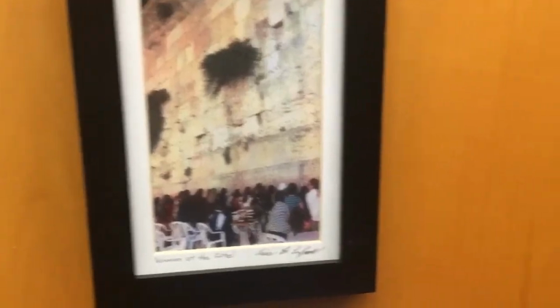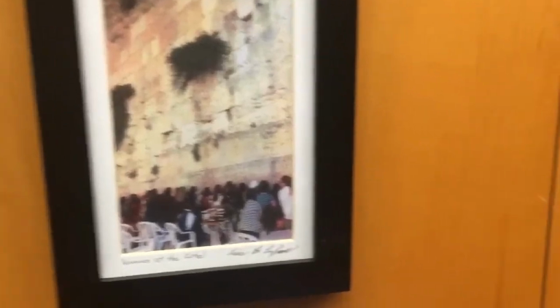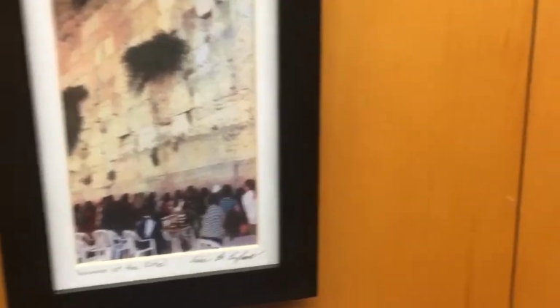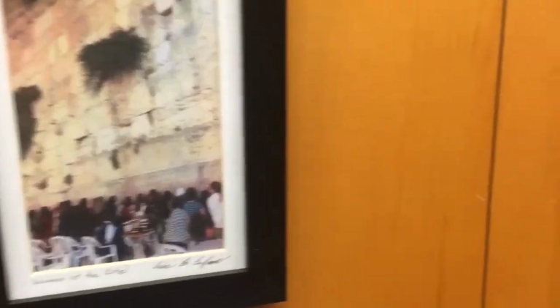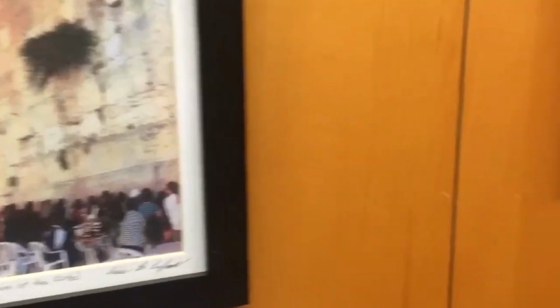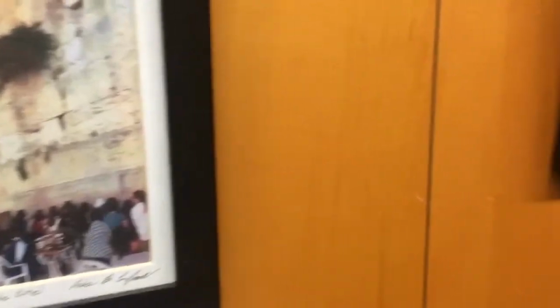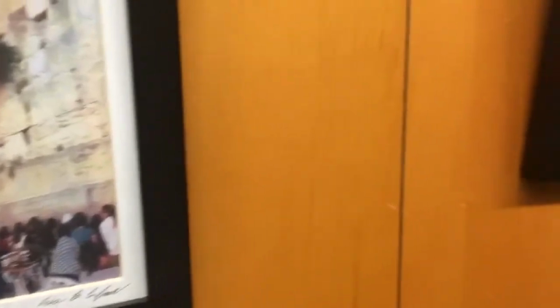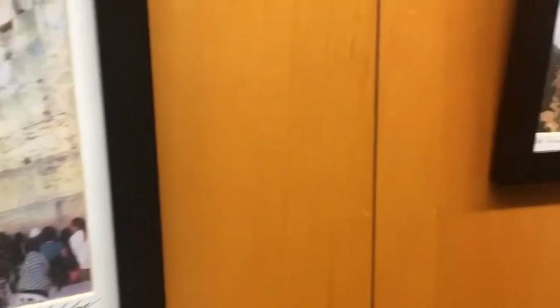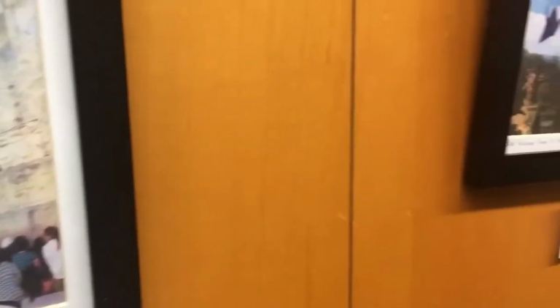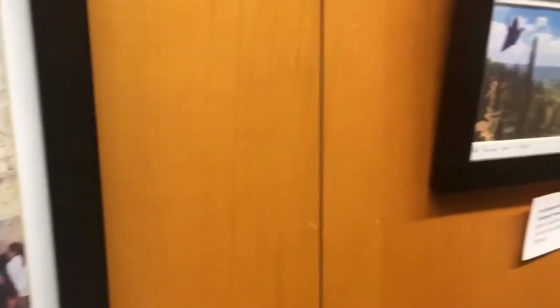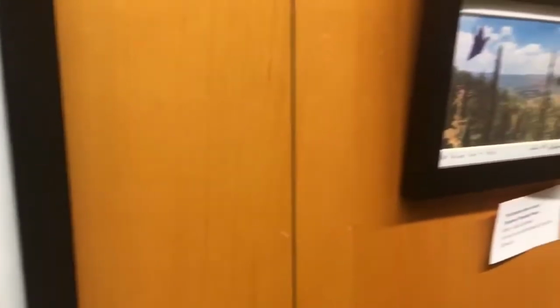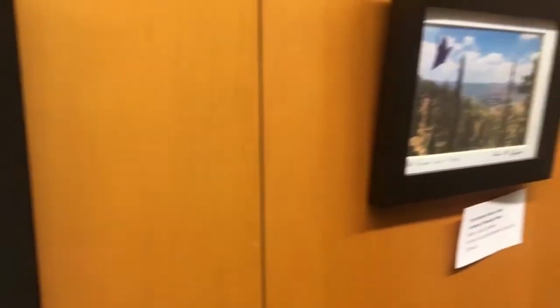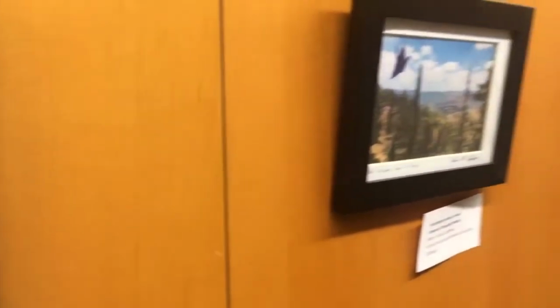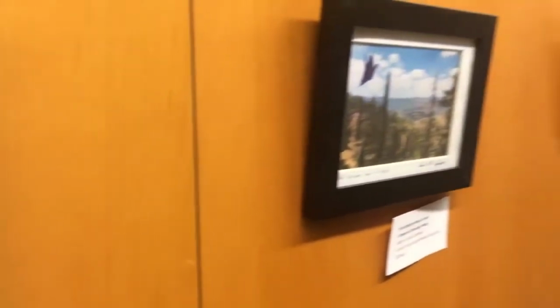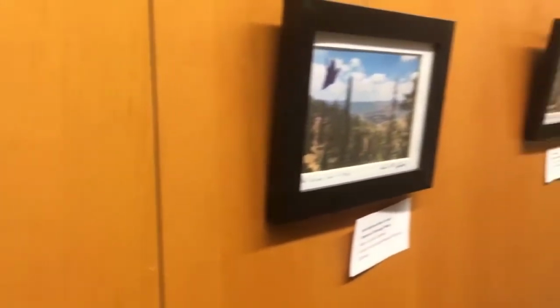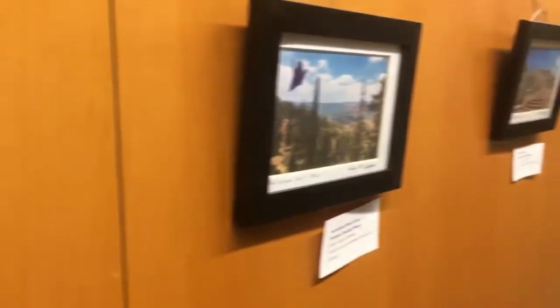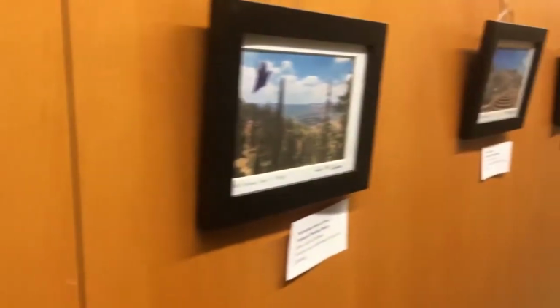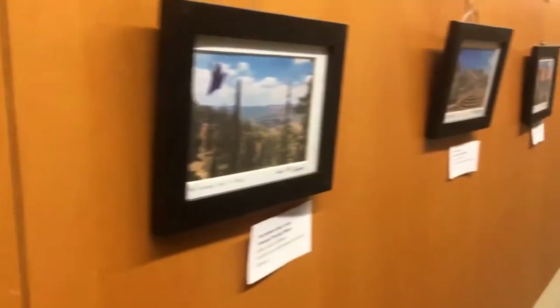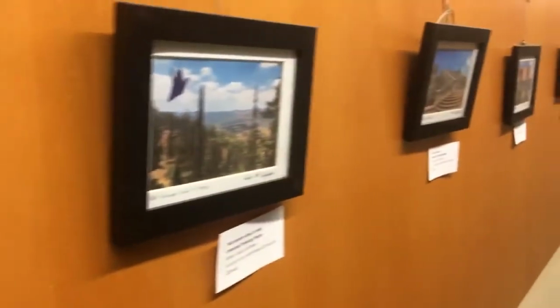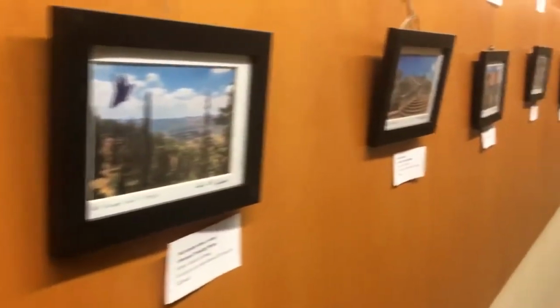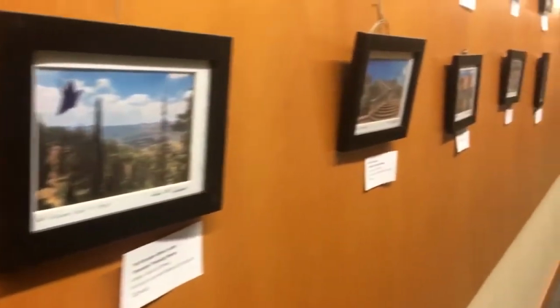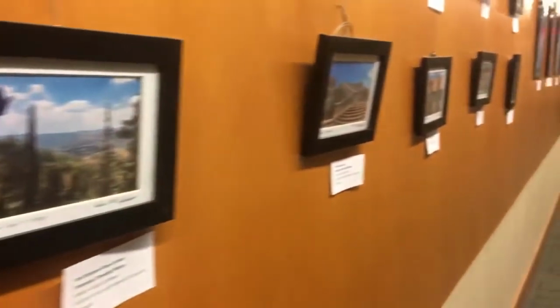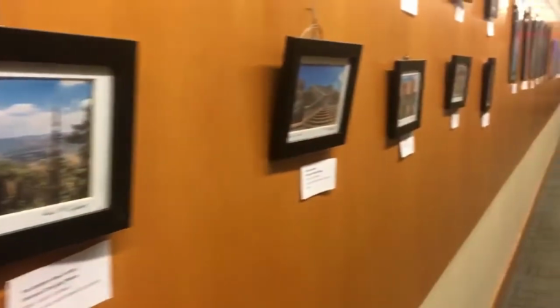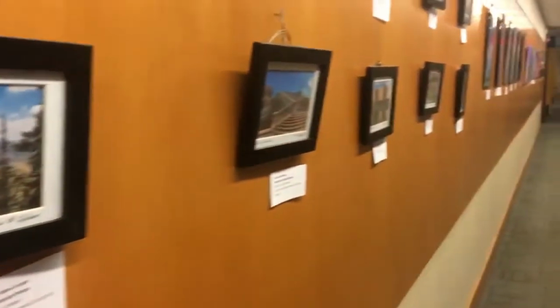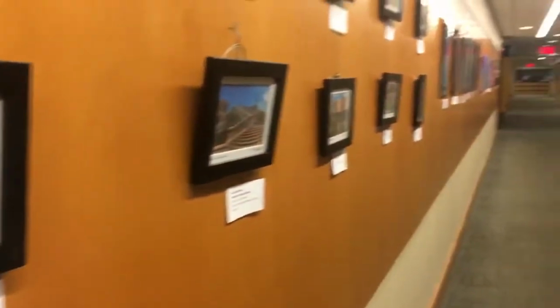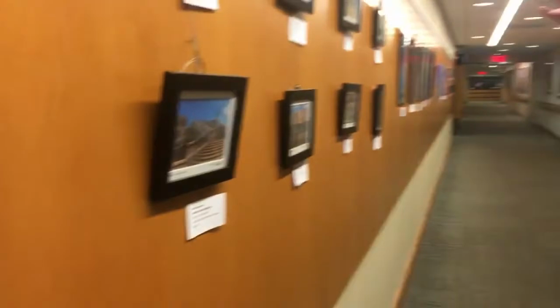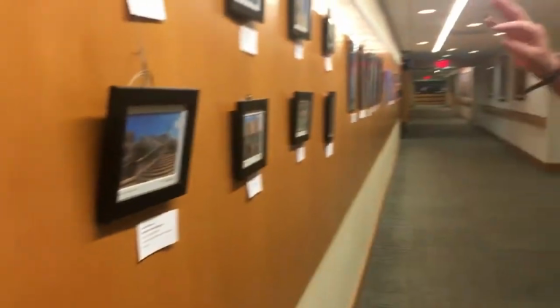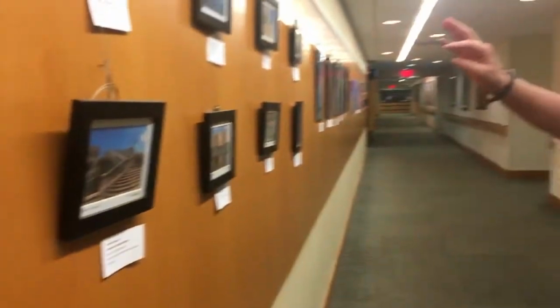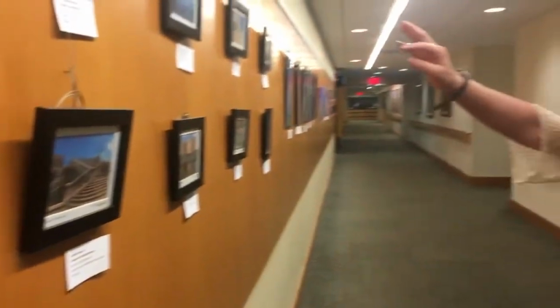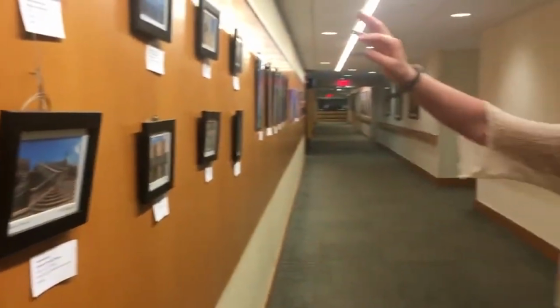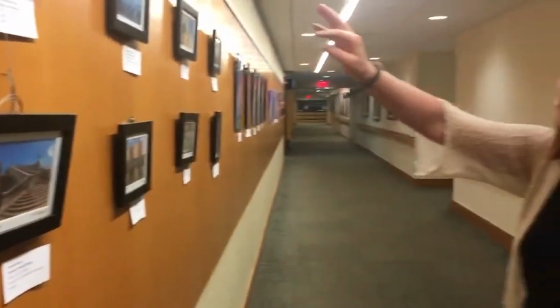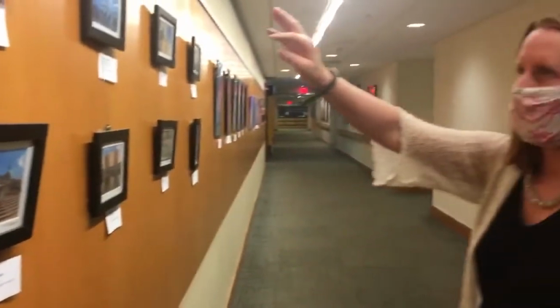Below is the Kotel with women praying where the second temple used to stand. We have two more of Israel.